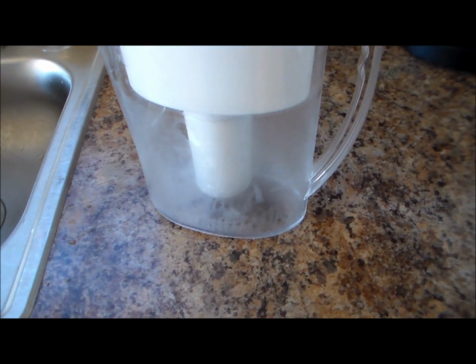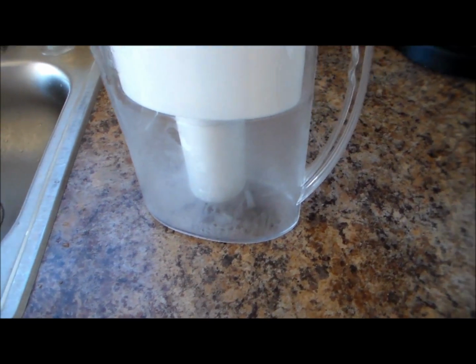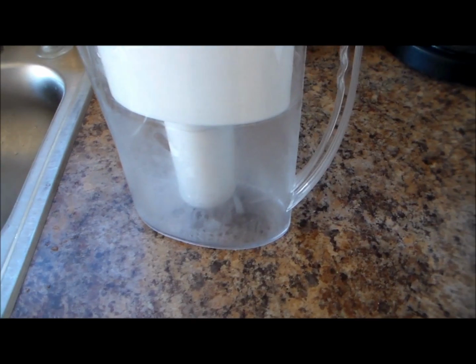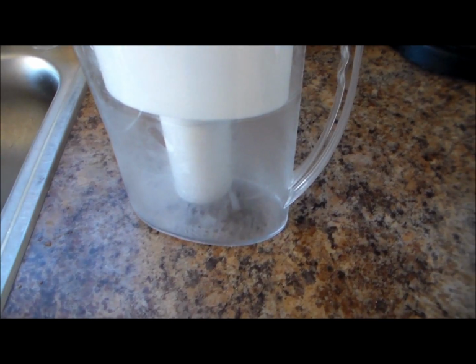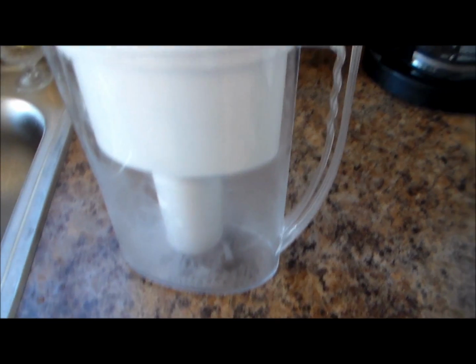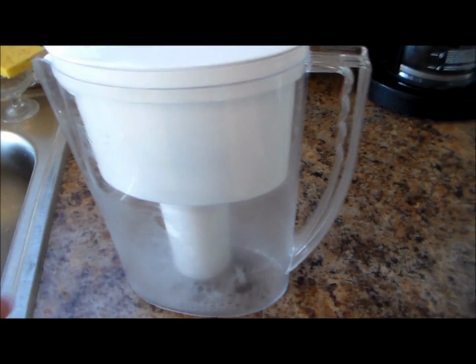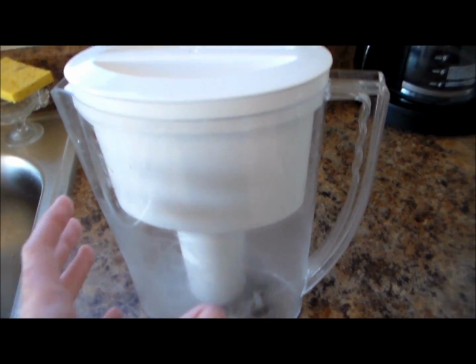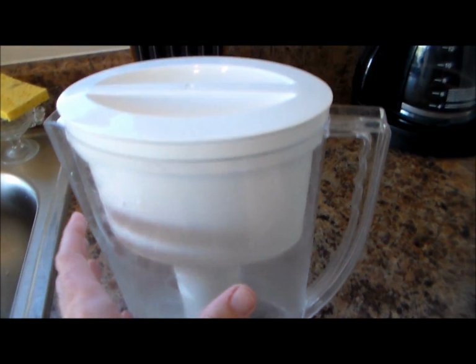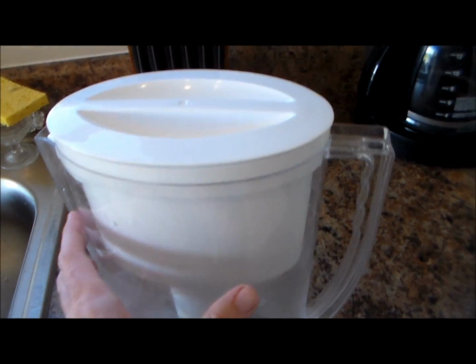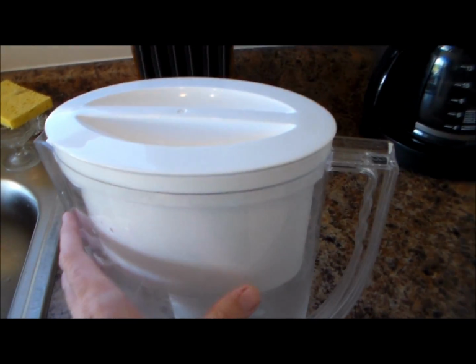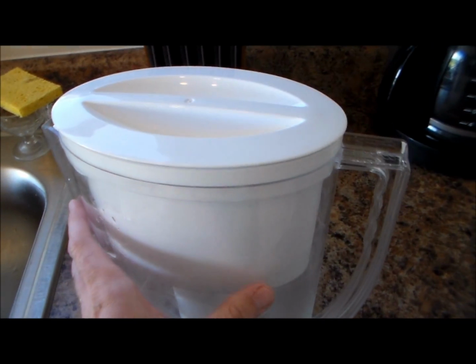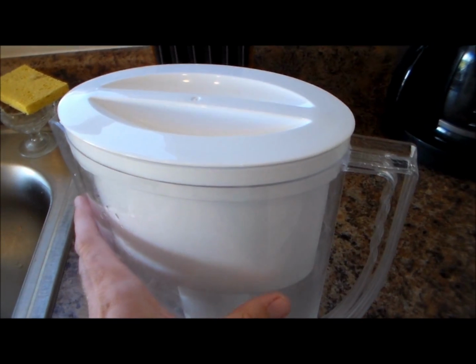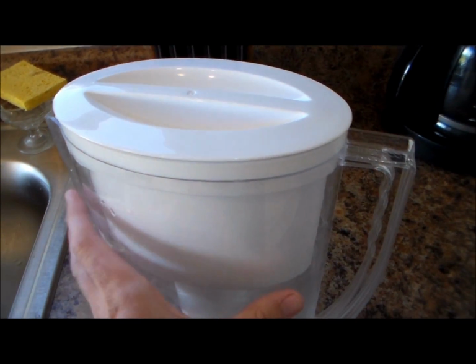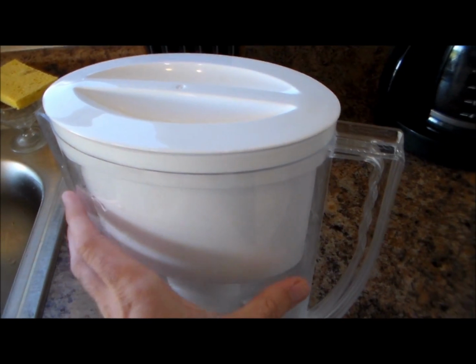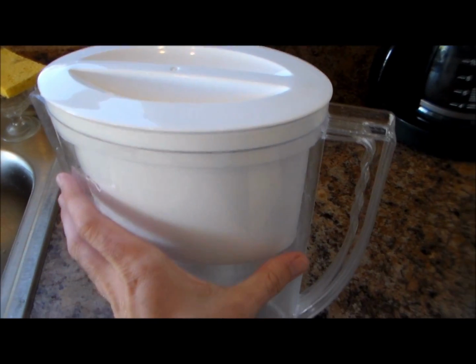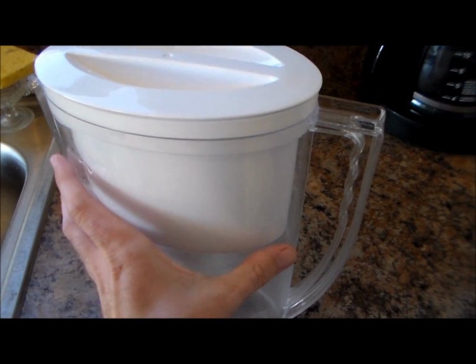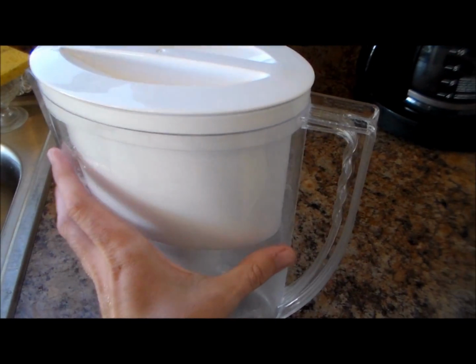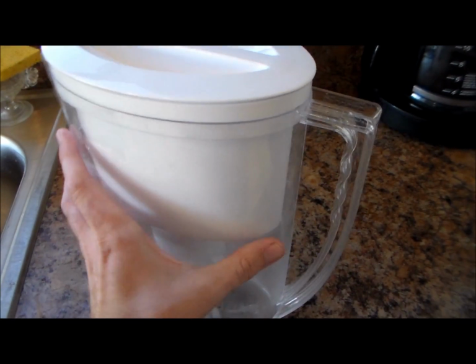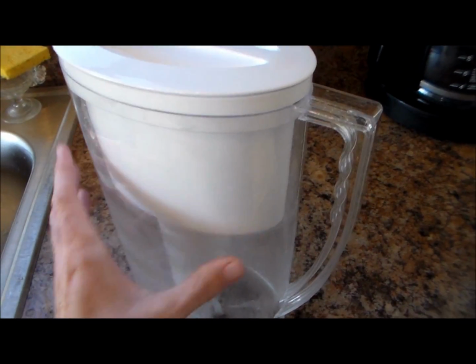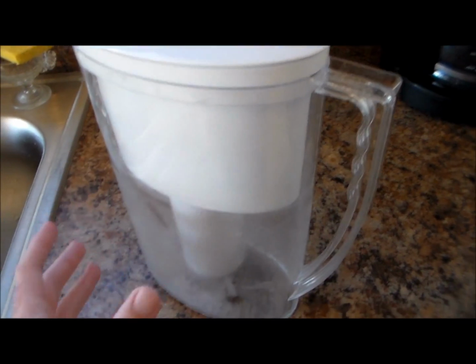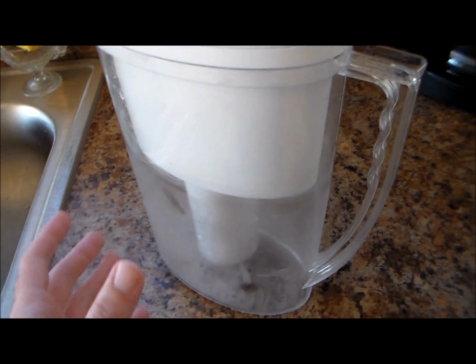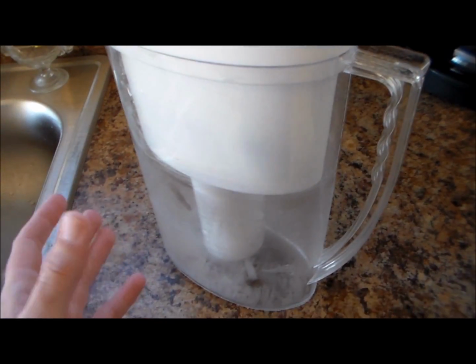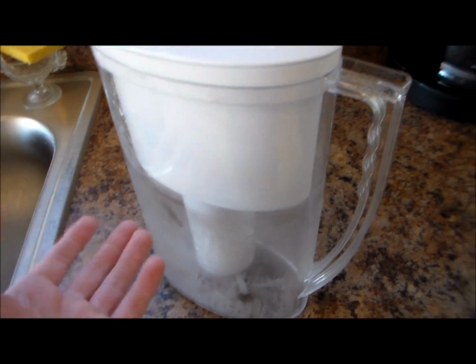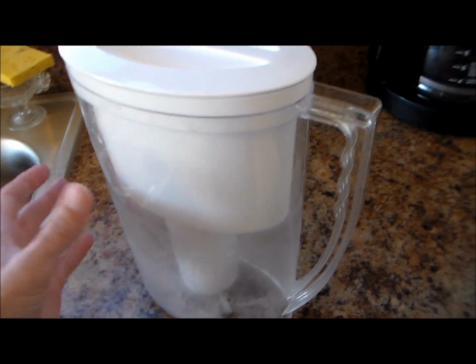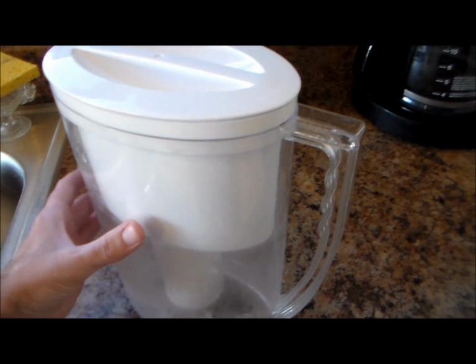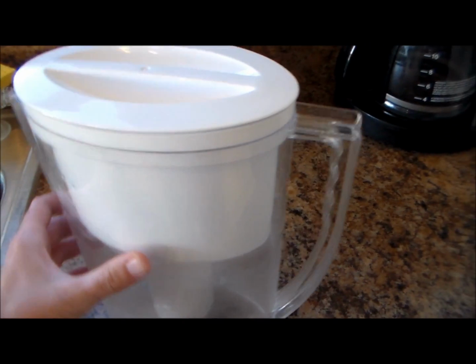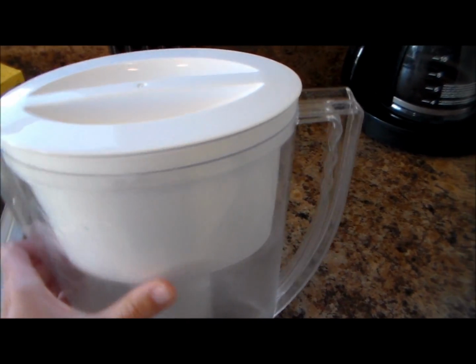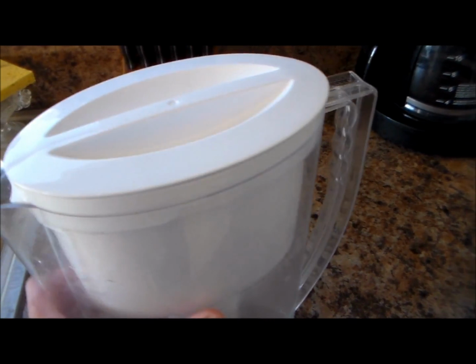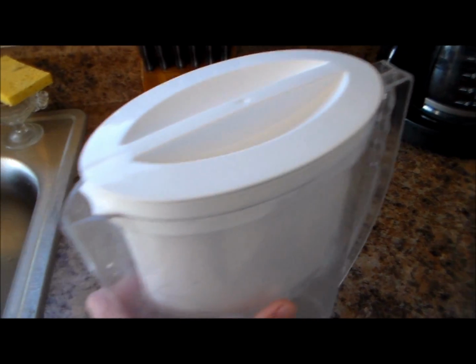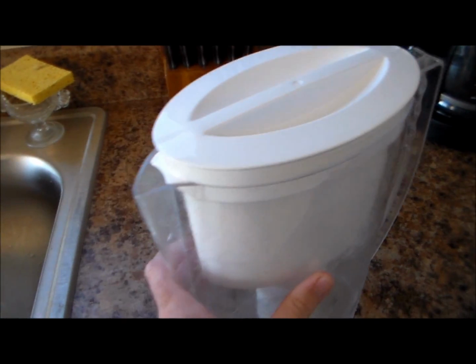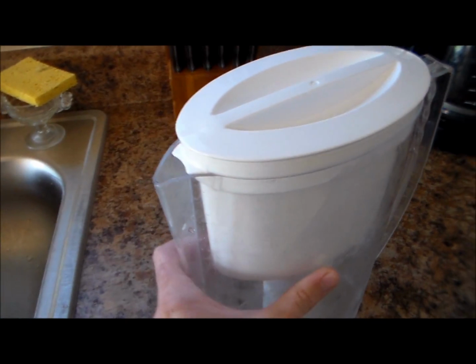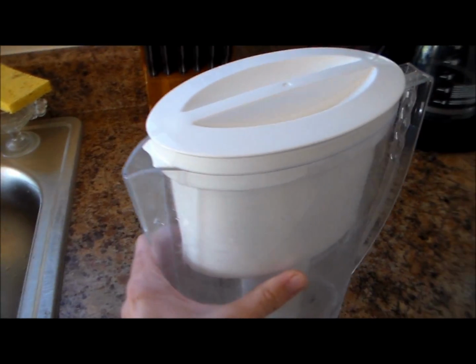First you're going to need a Brita filter. It doesn't matter what size really, just a Brita.